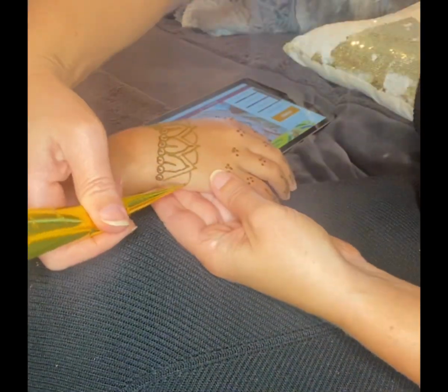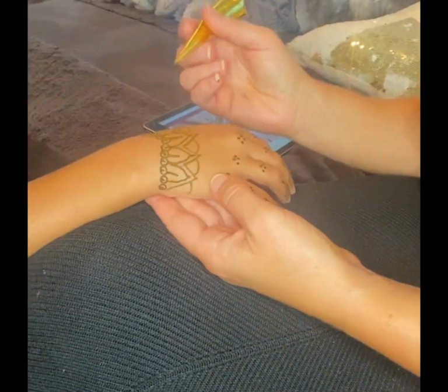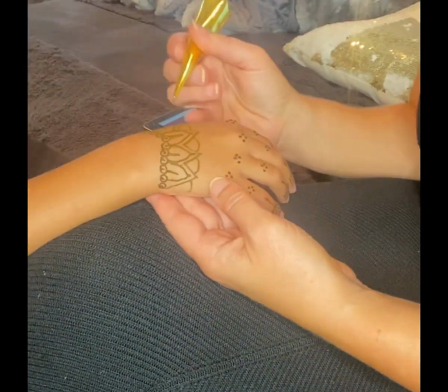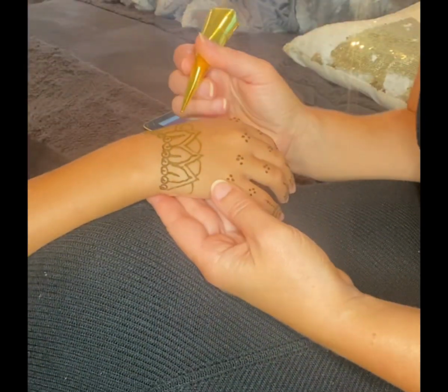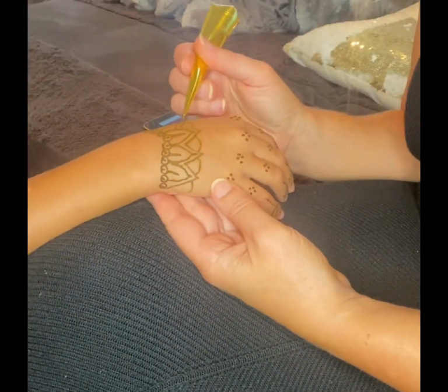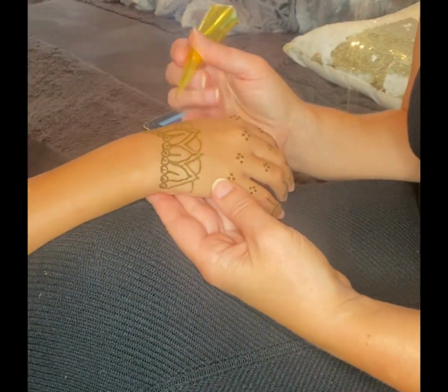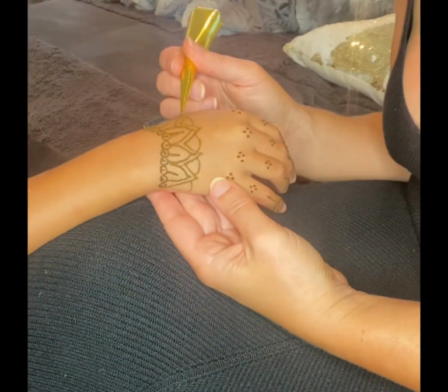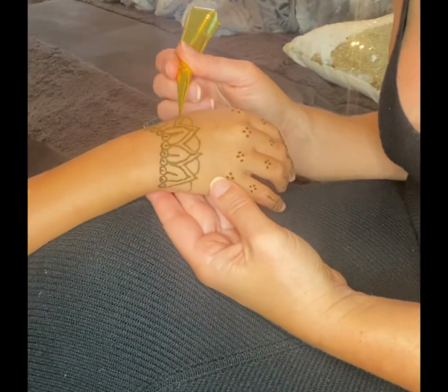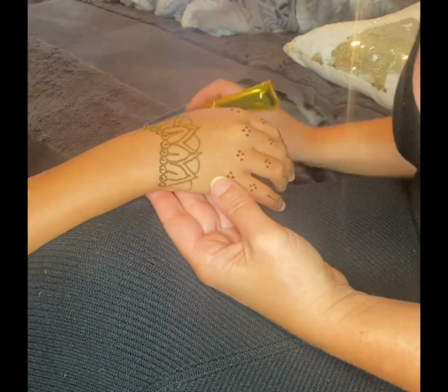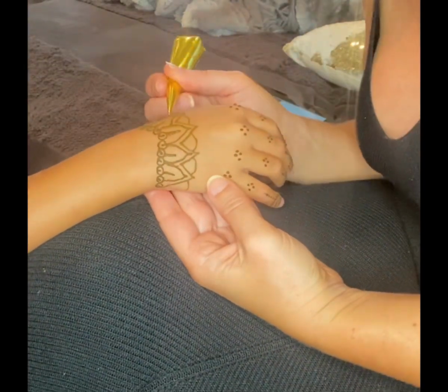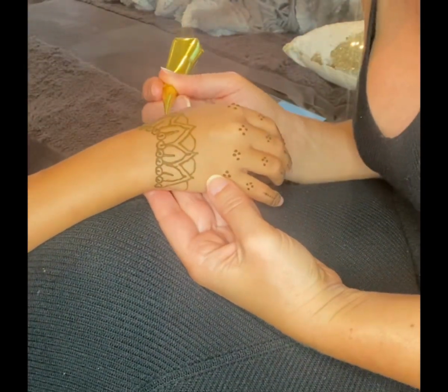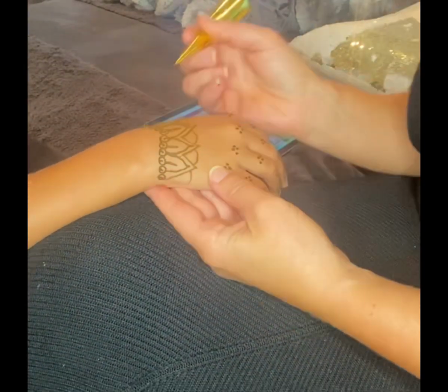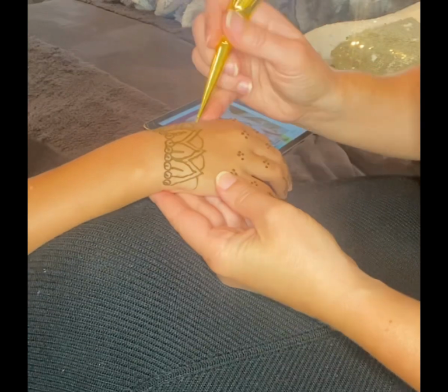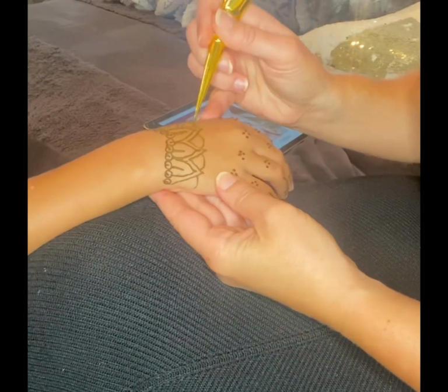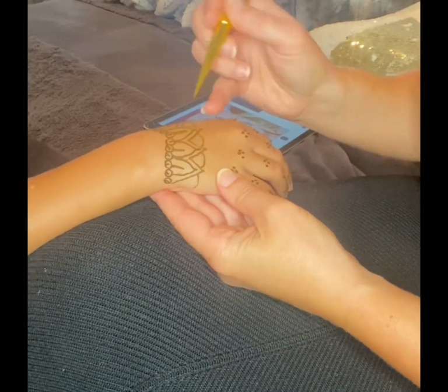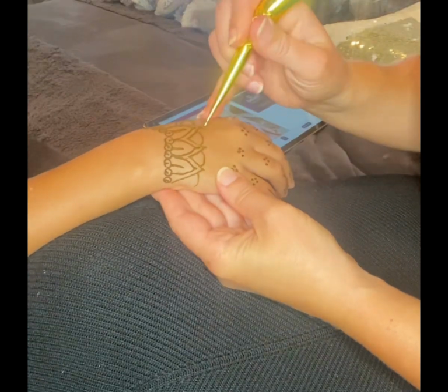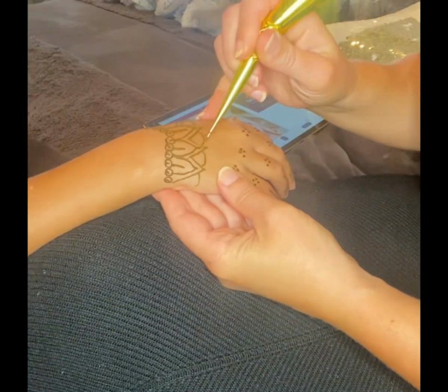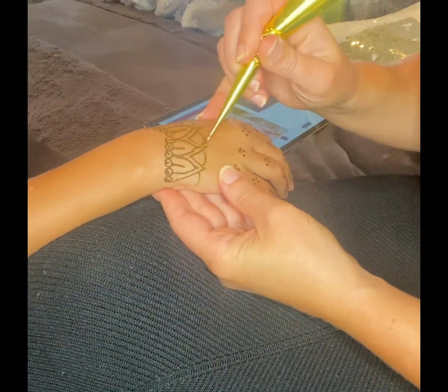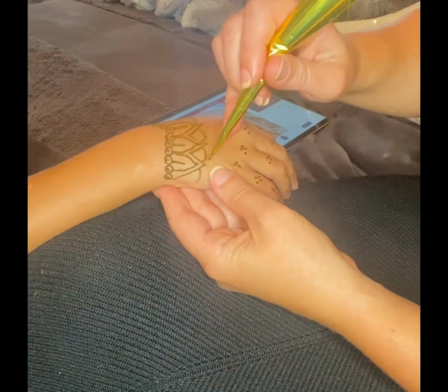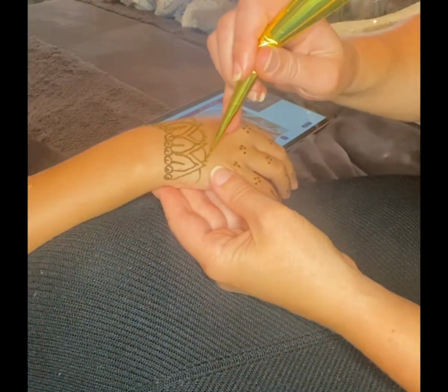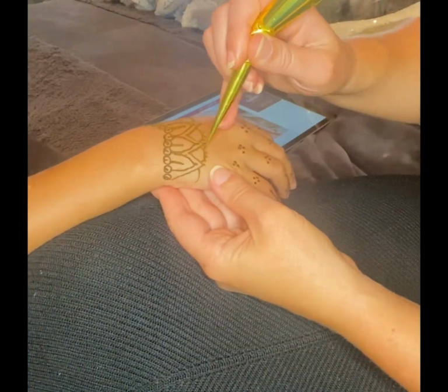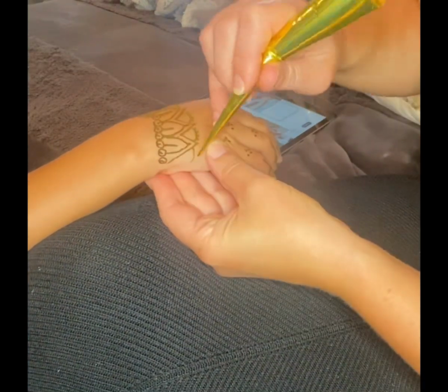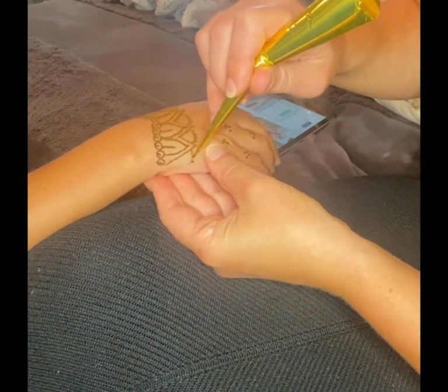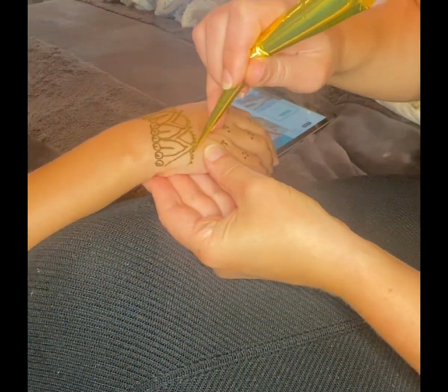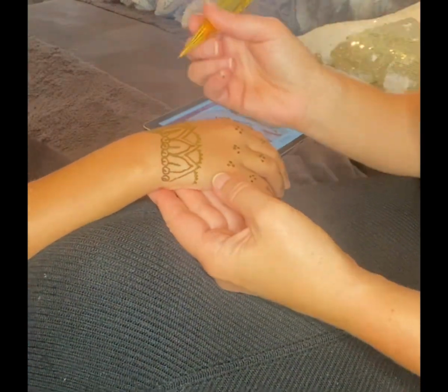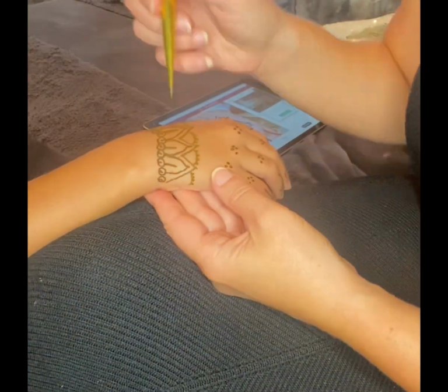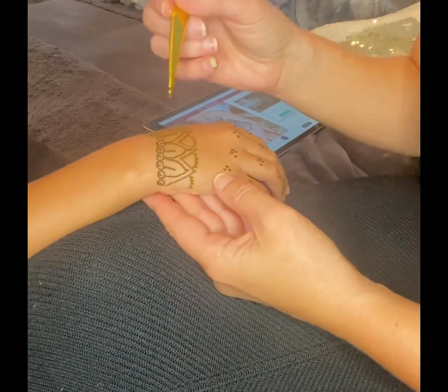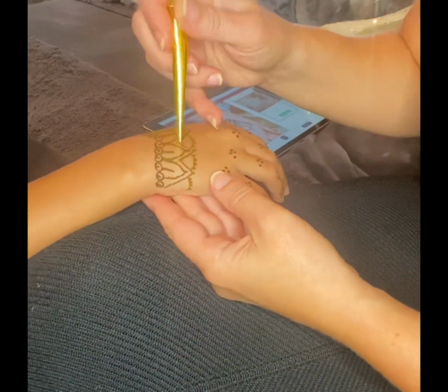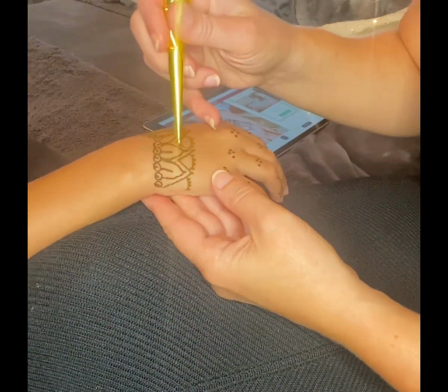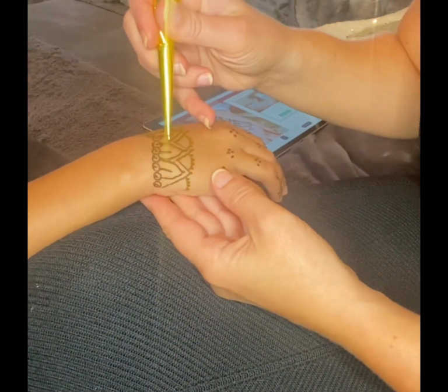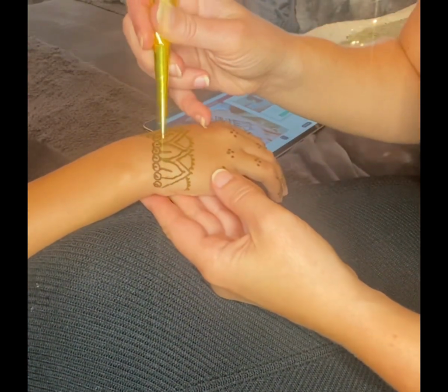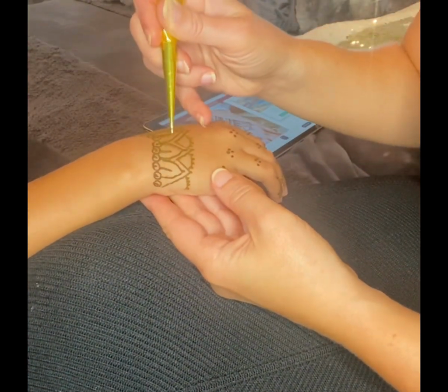Next time I think I'll get a darker ink. I think this one was like a reddish brown, but they were both really happy.